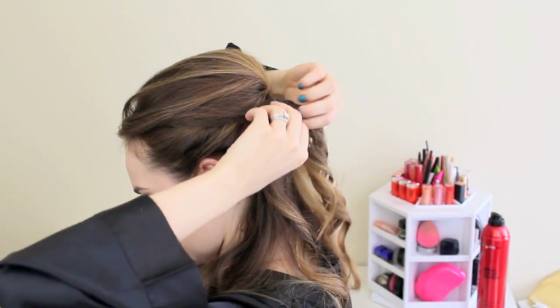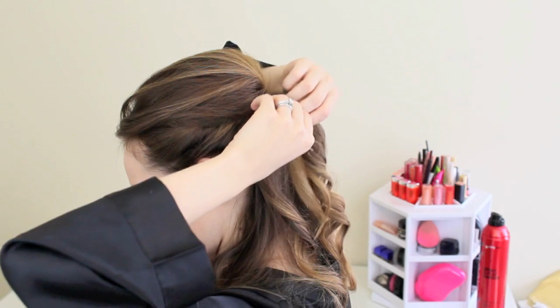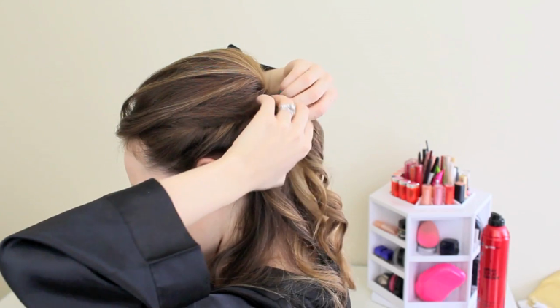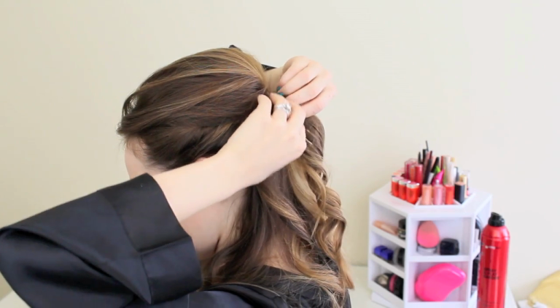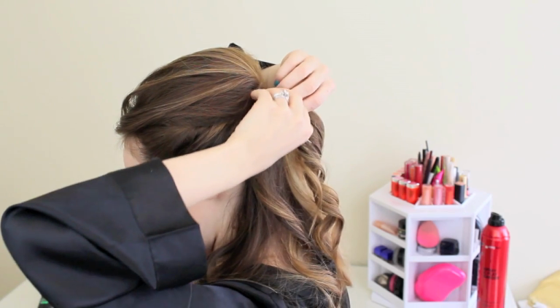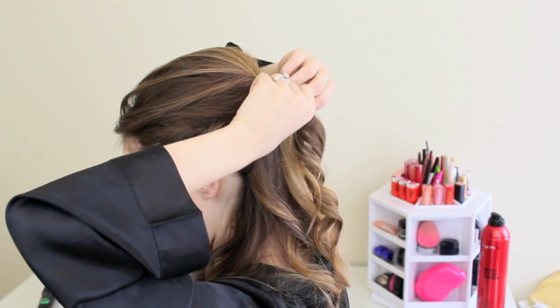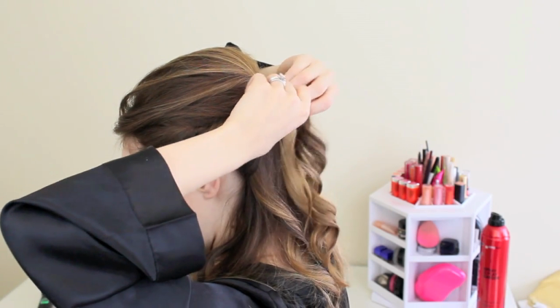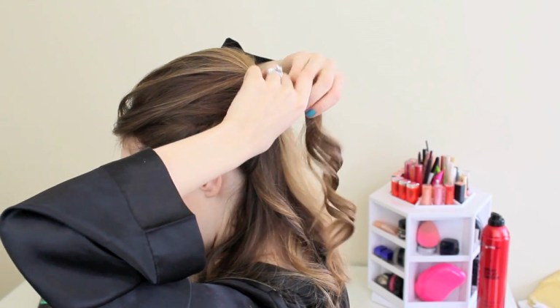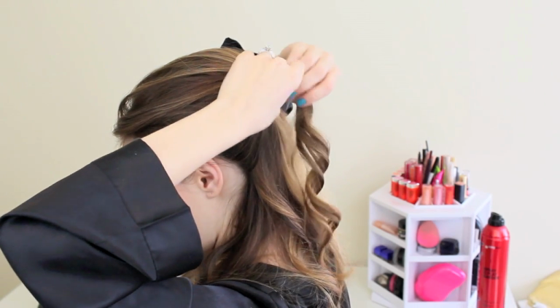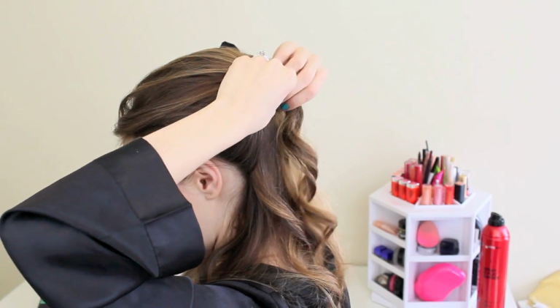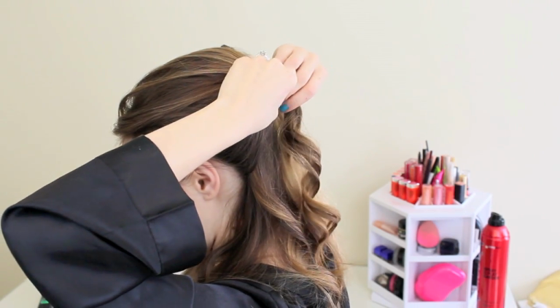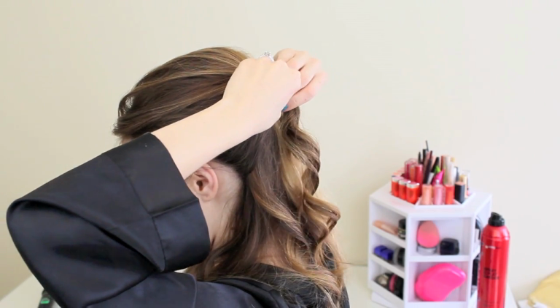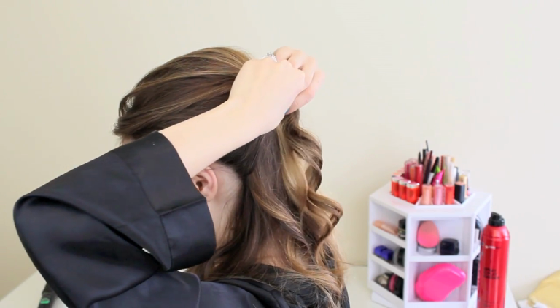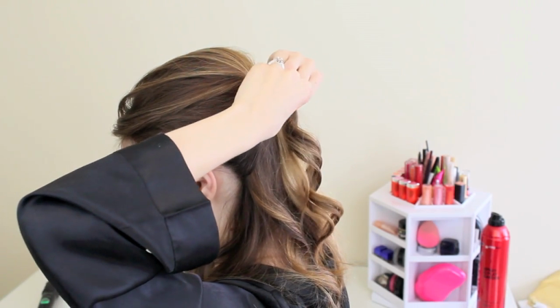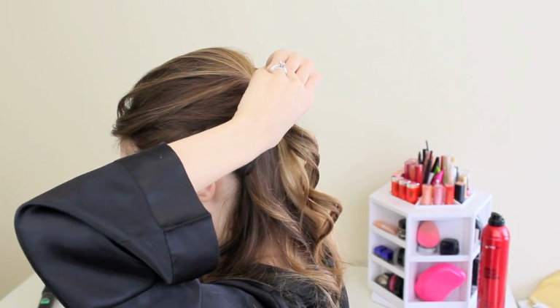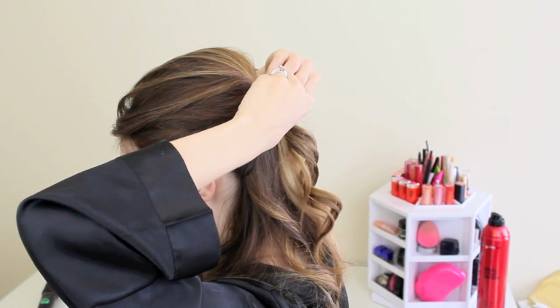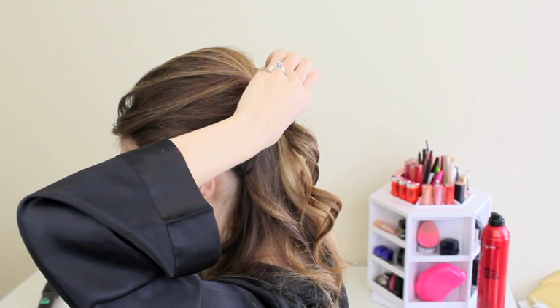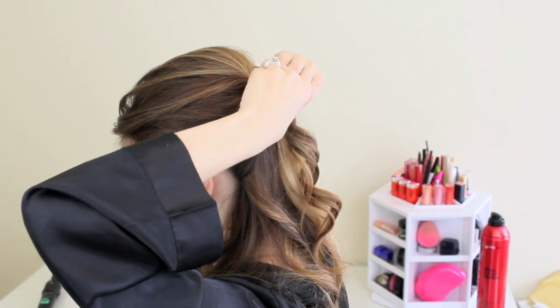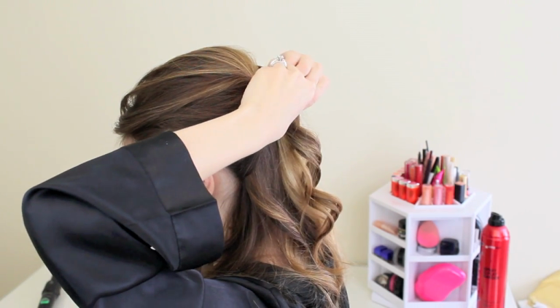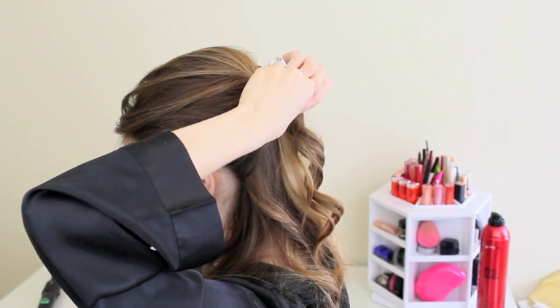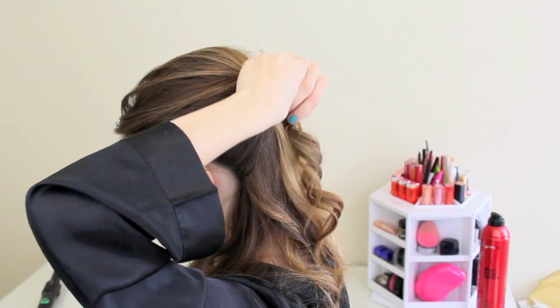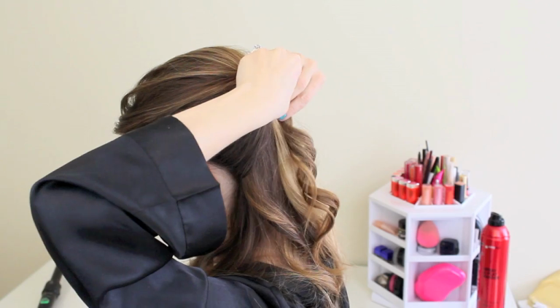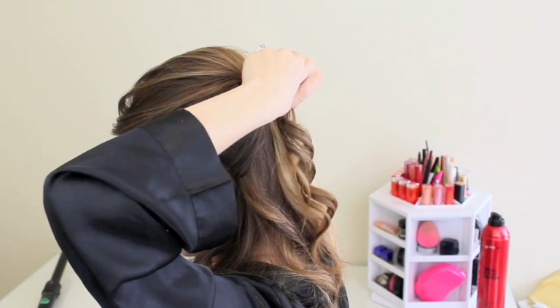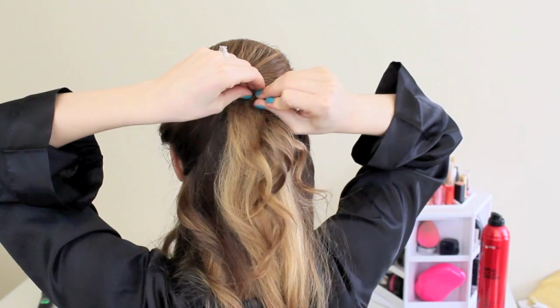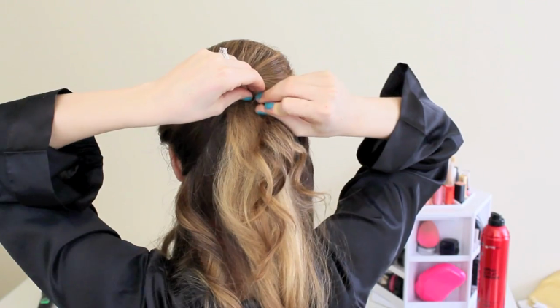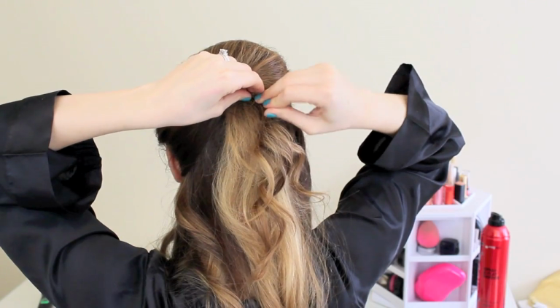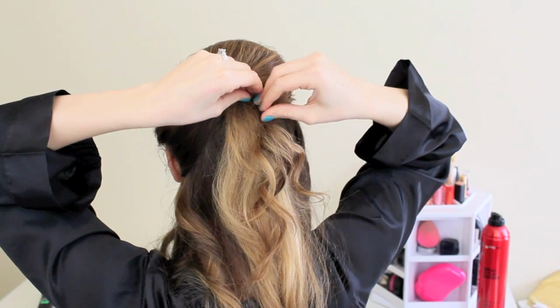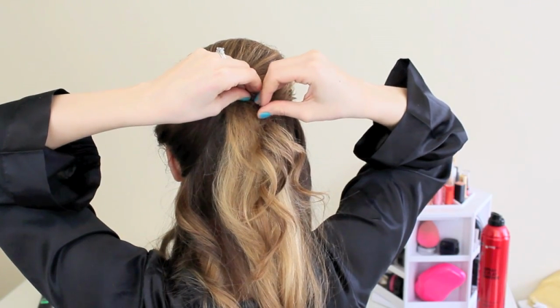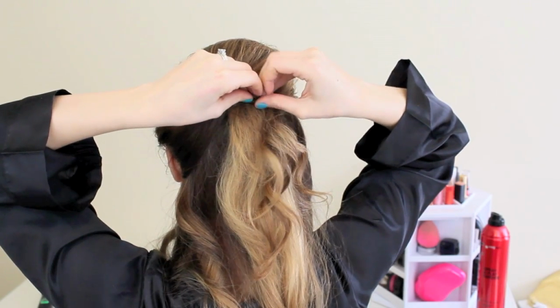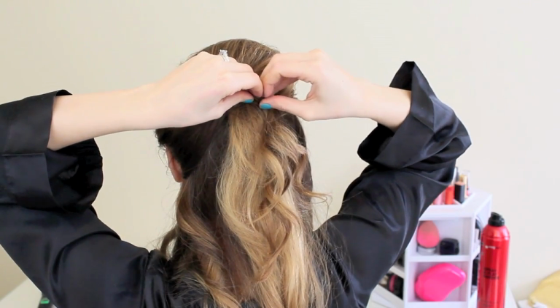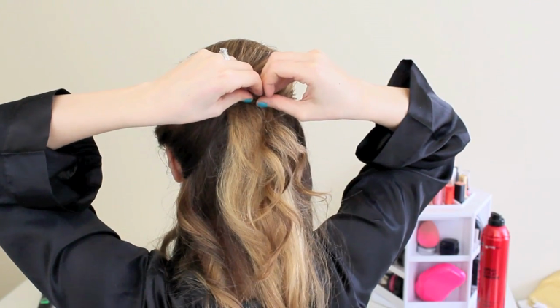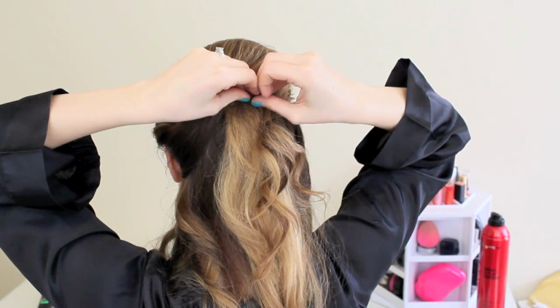Then take another piece from right underneath or behind your ear, pull that up, and arrange it just underneath the other twist and pin that in place.